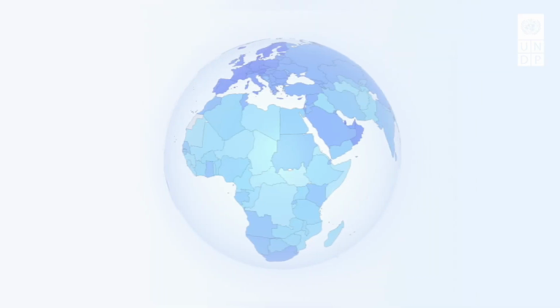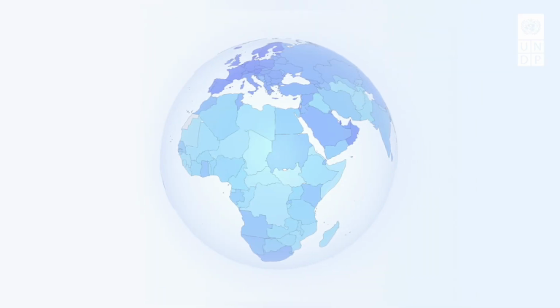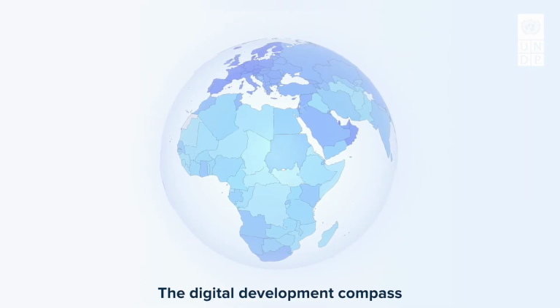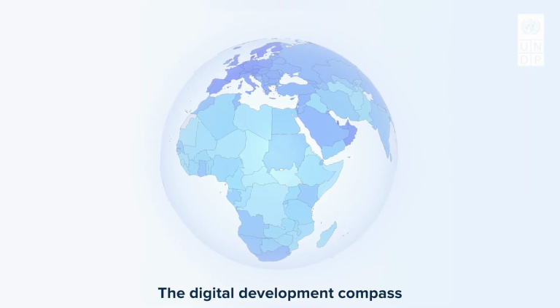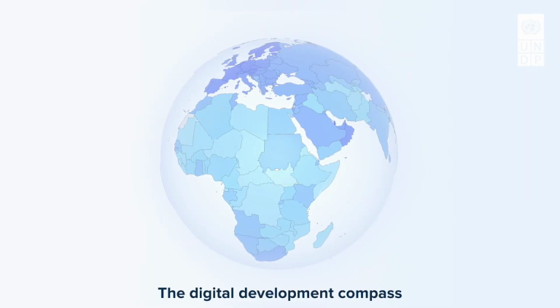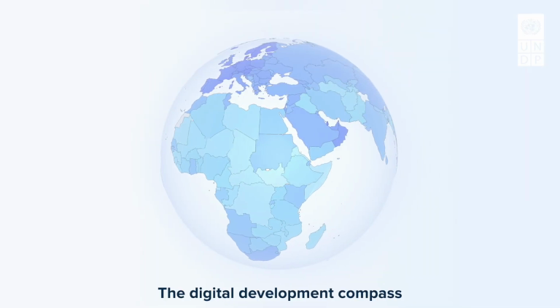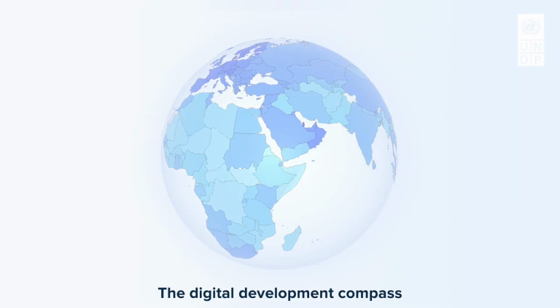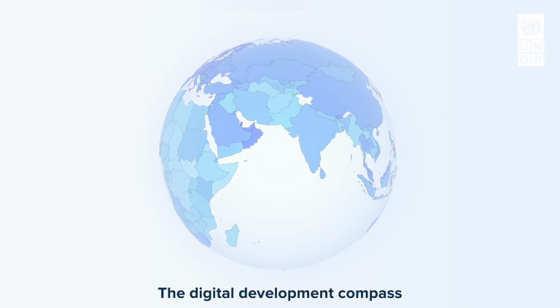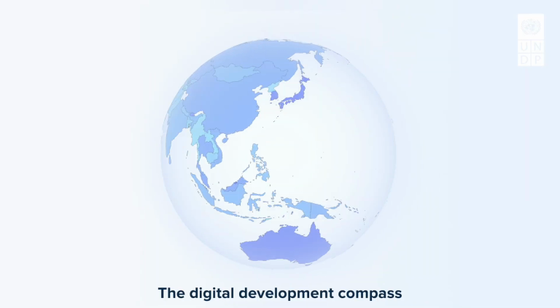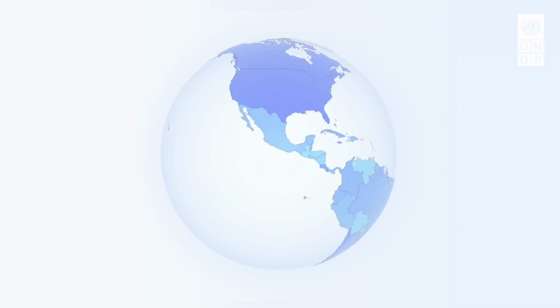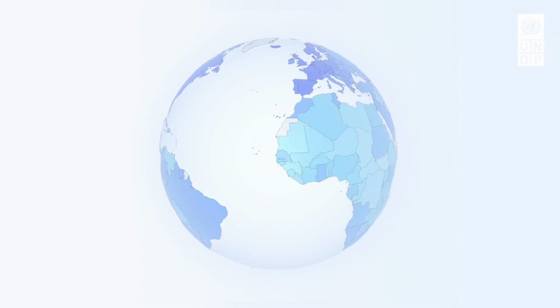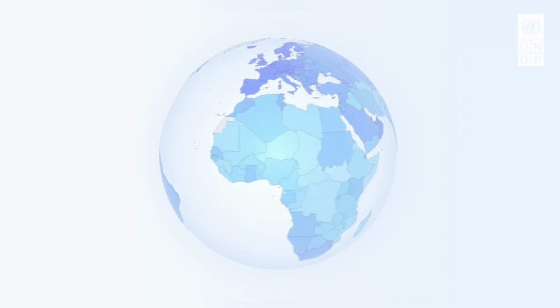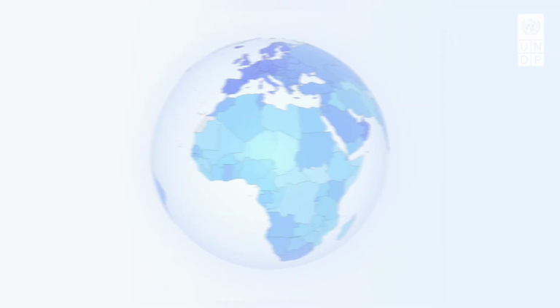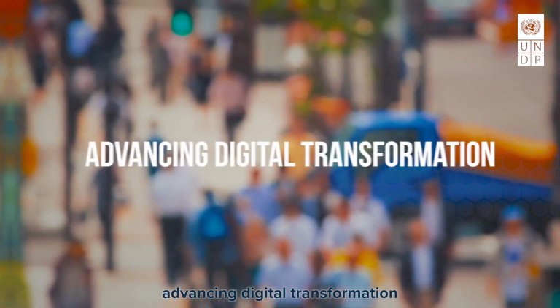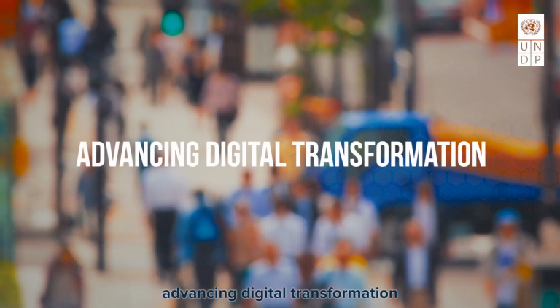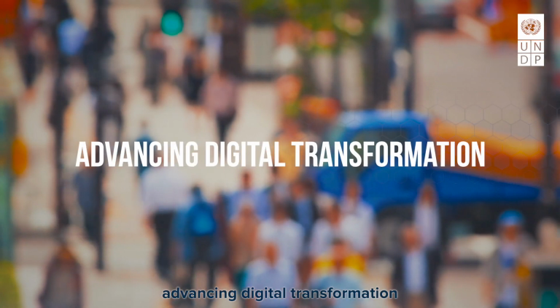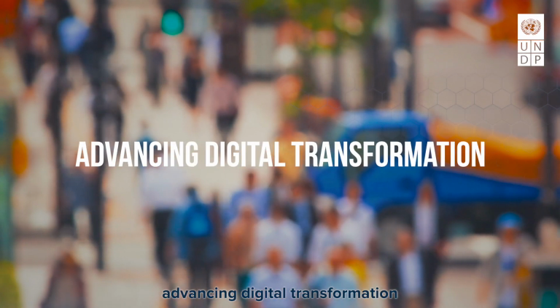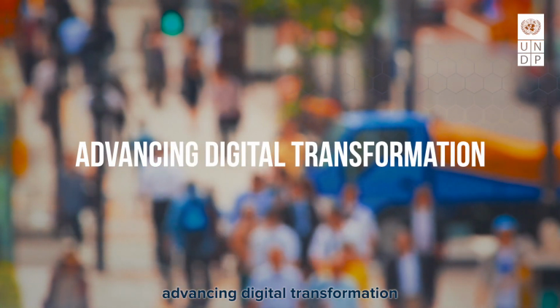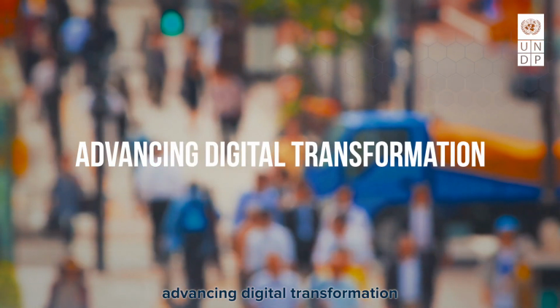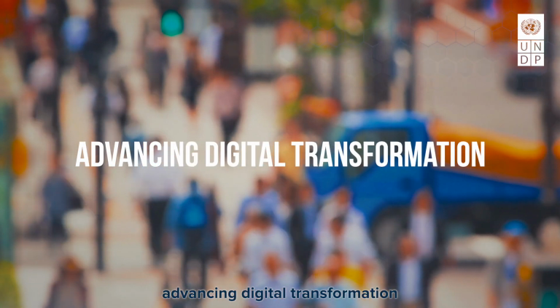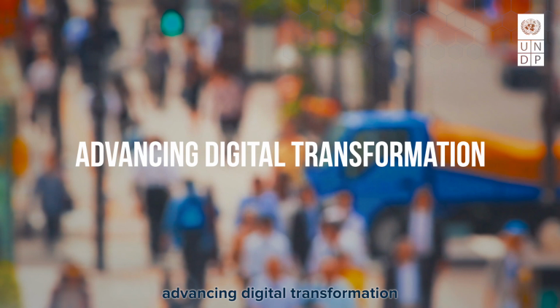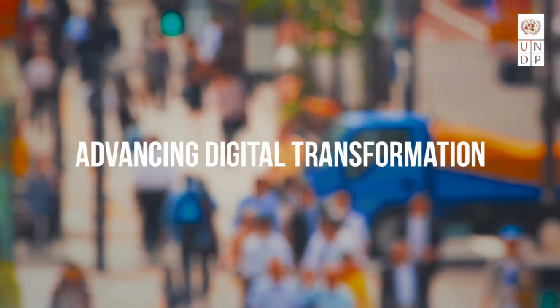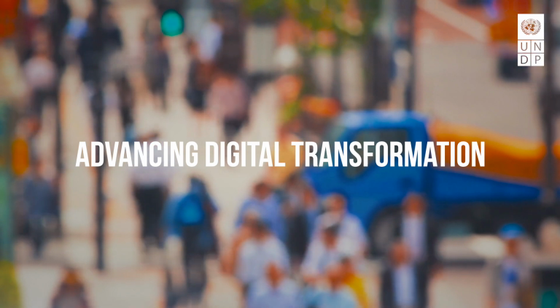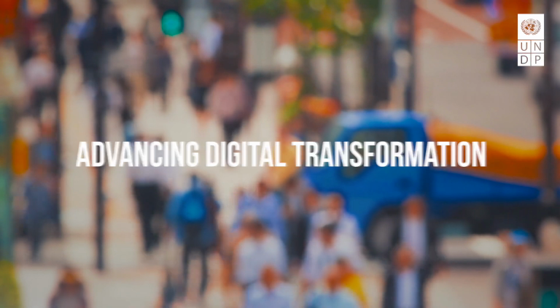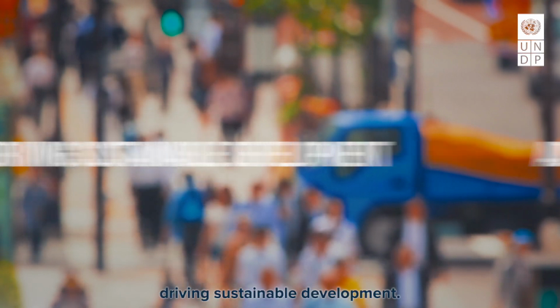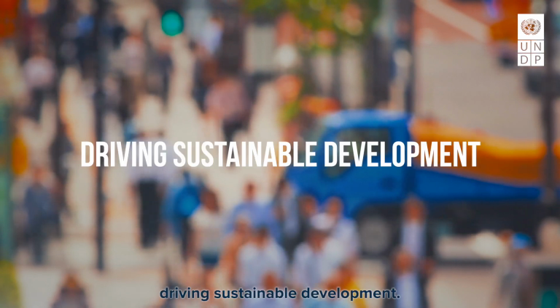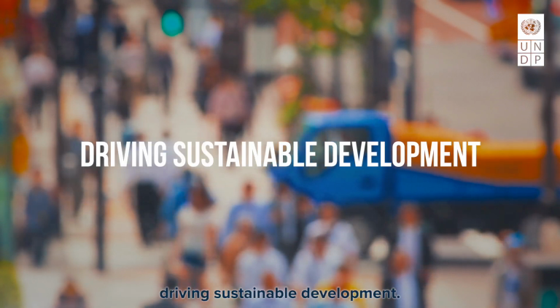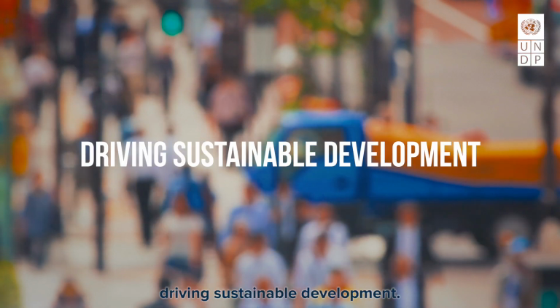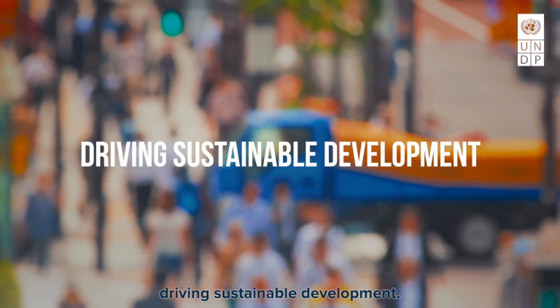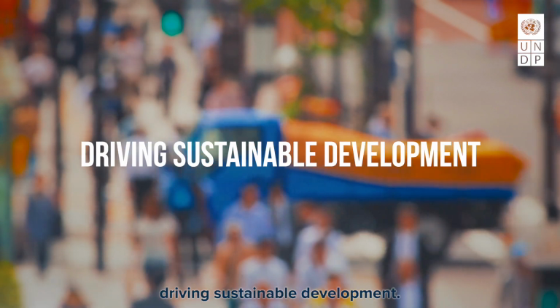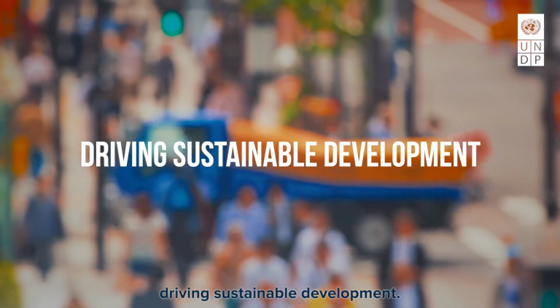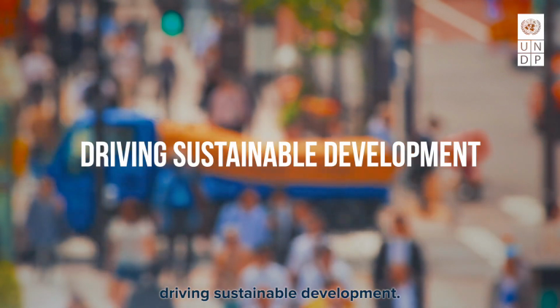The Digital Development Compass. Advancing digital transformation. Driving sustainable development.